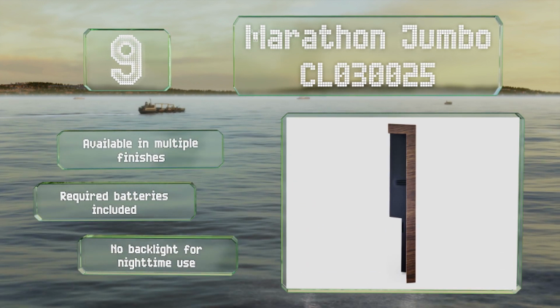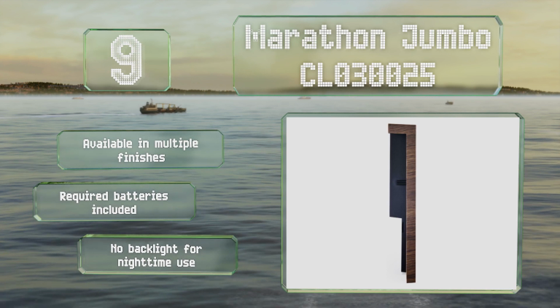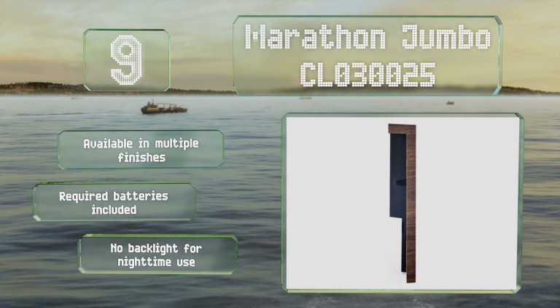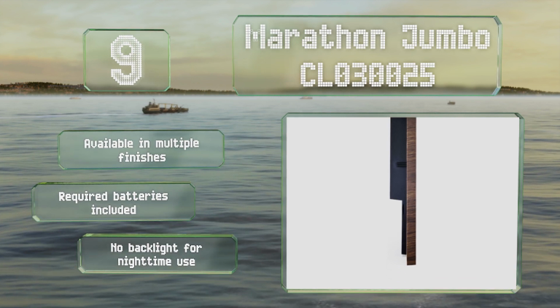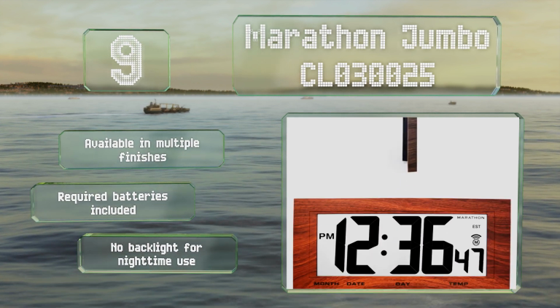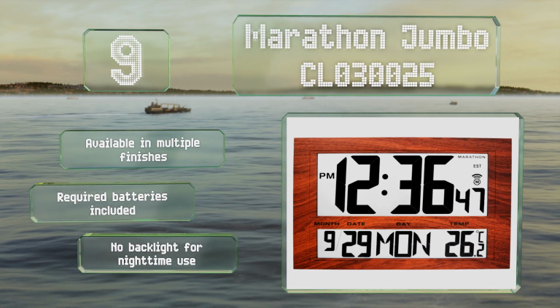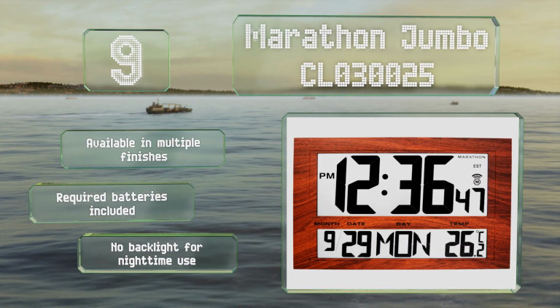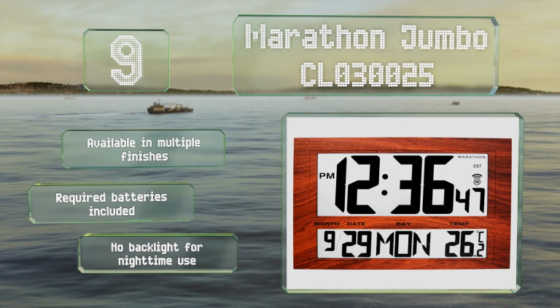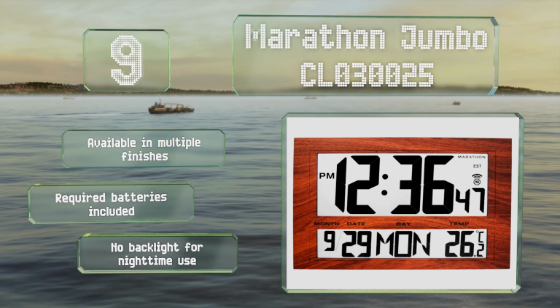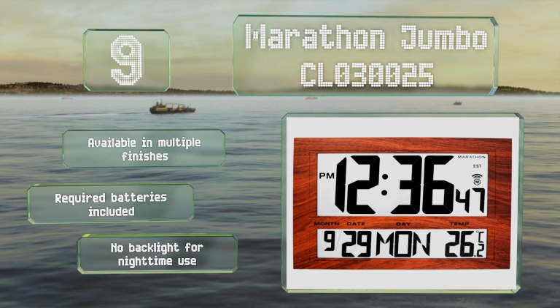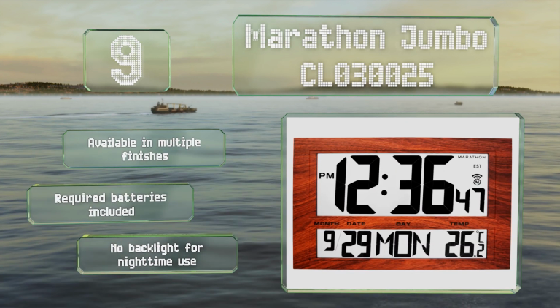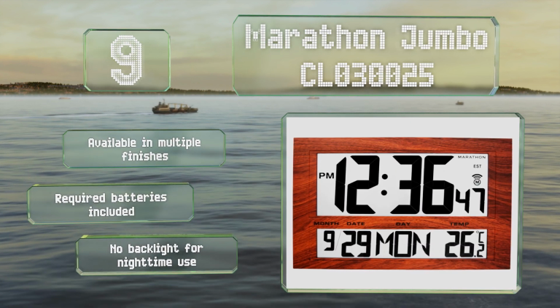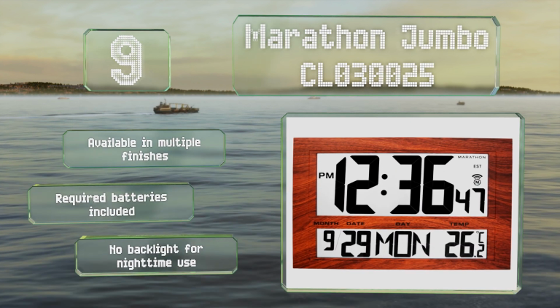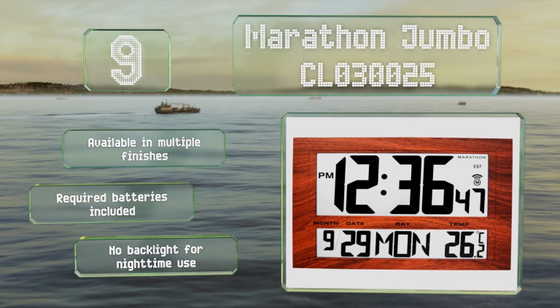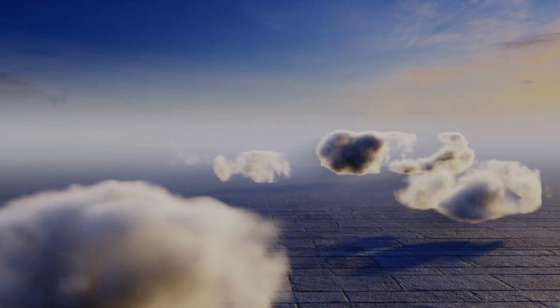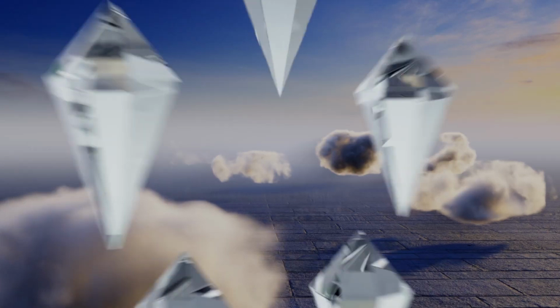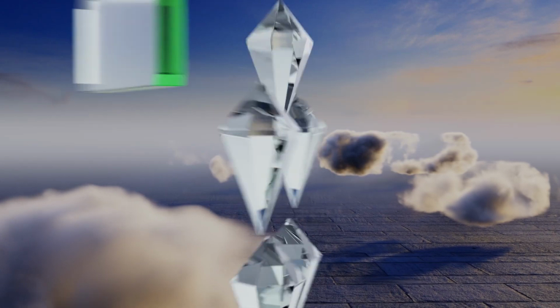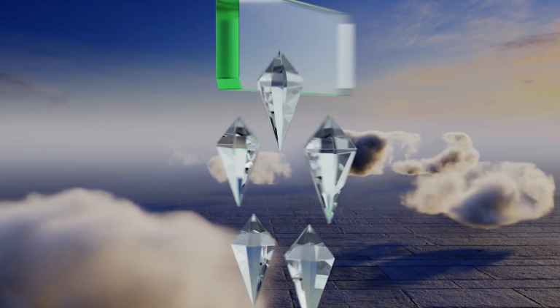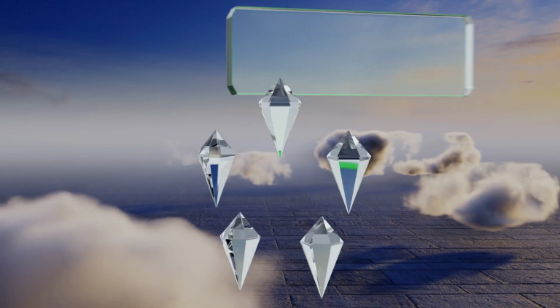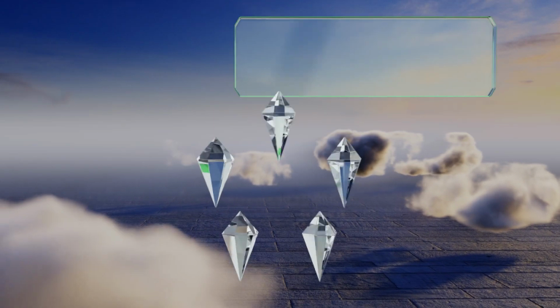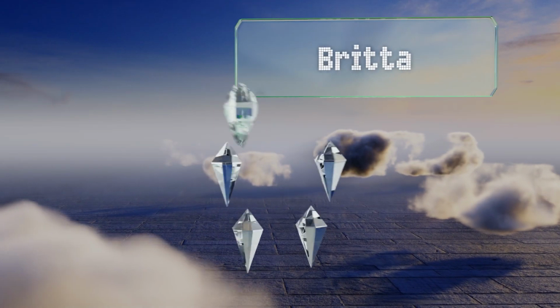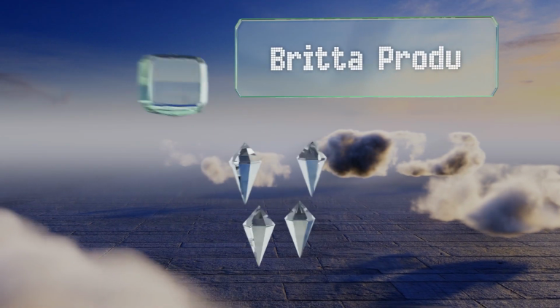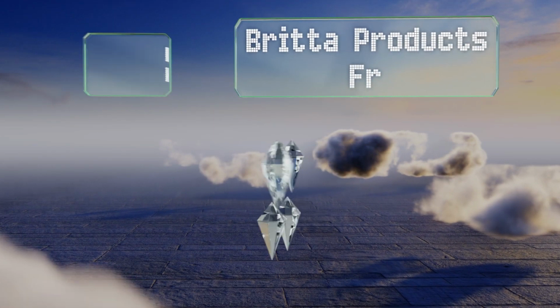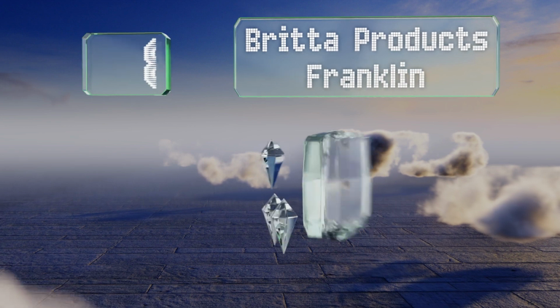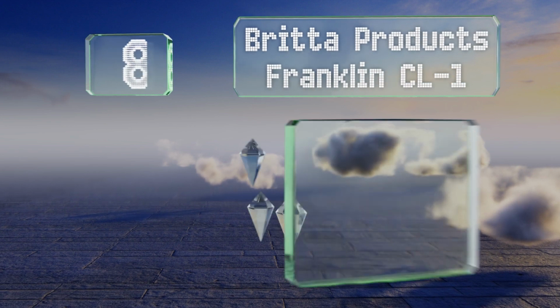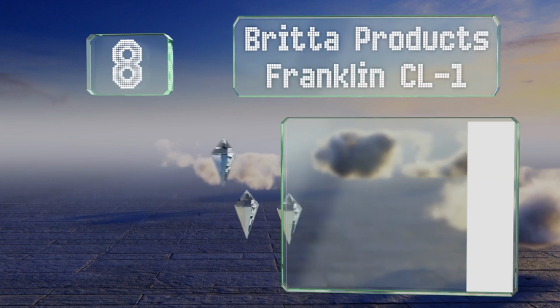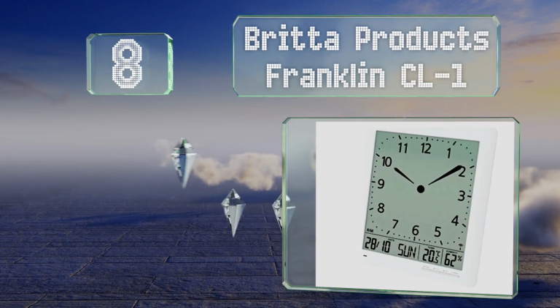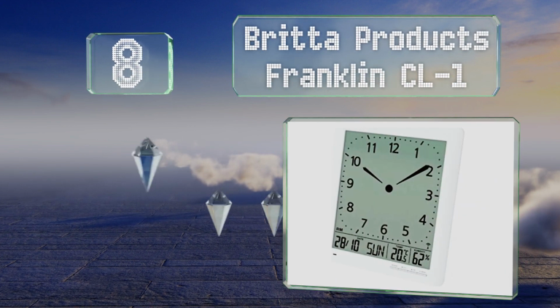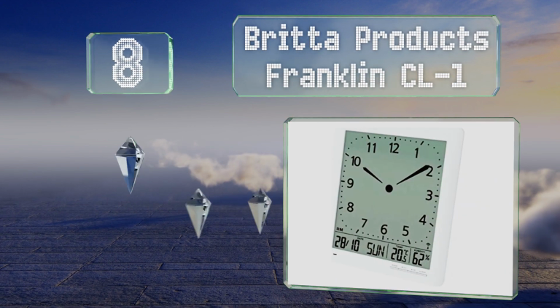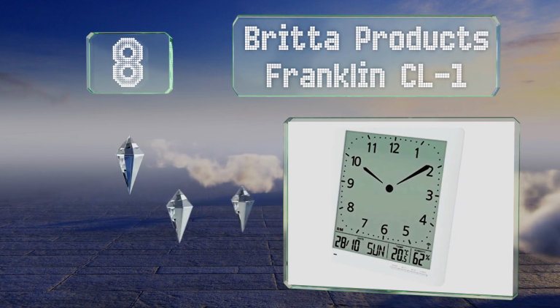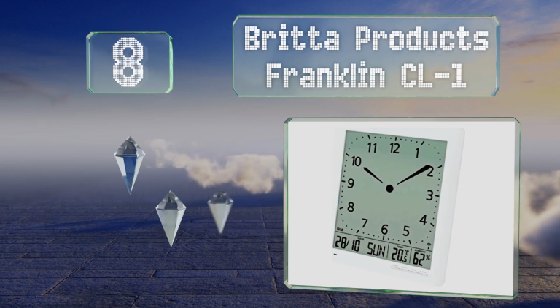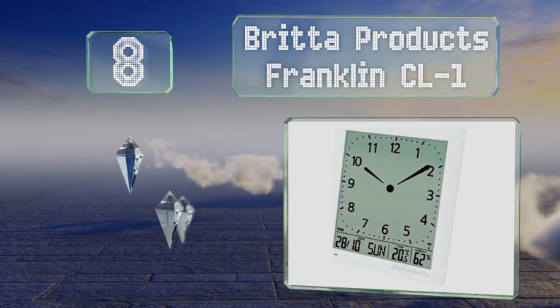However, the Marathon Jumbo CL030025 doesn't have a backlight for nighttime use.